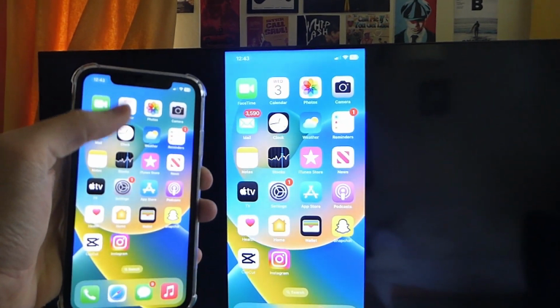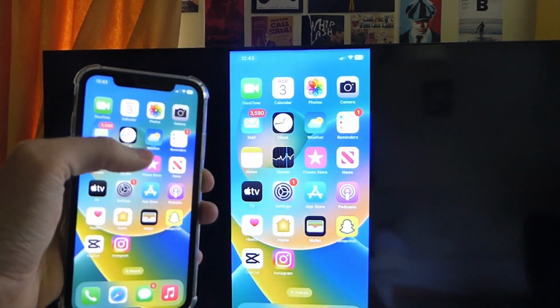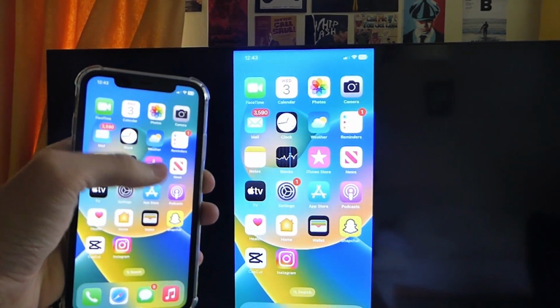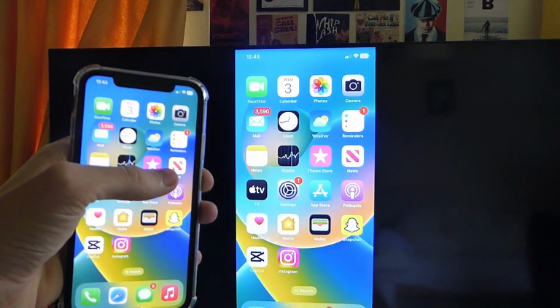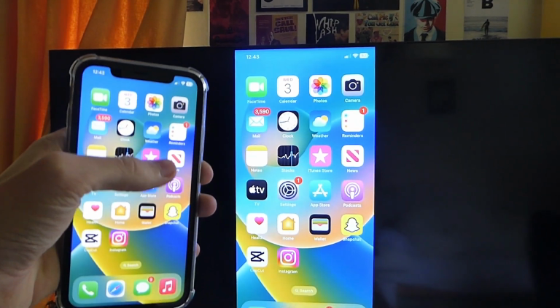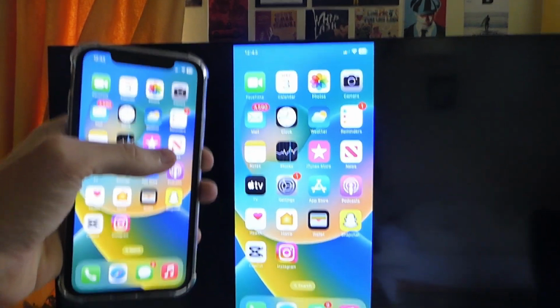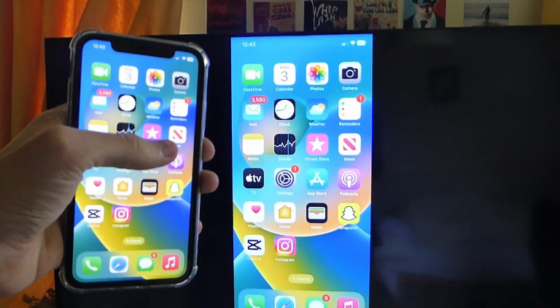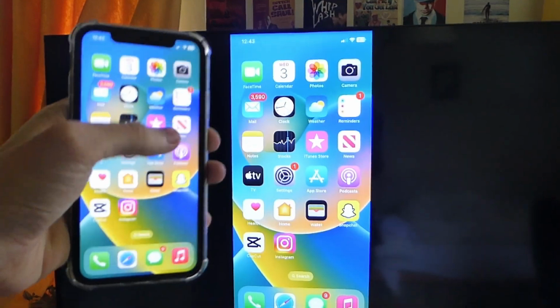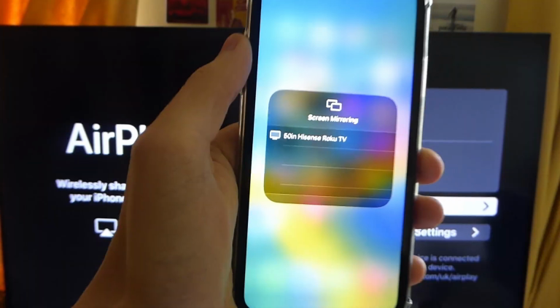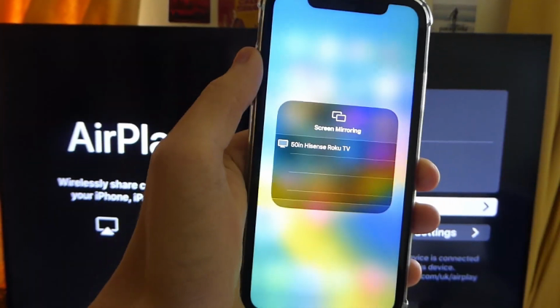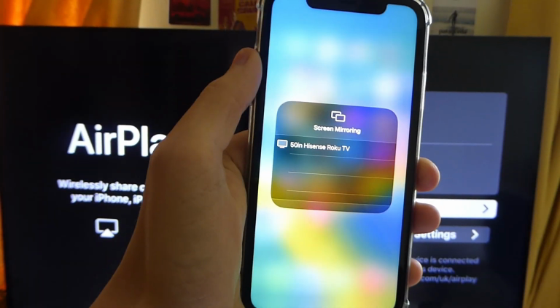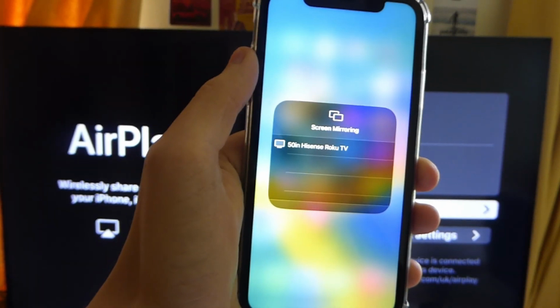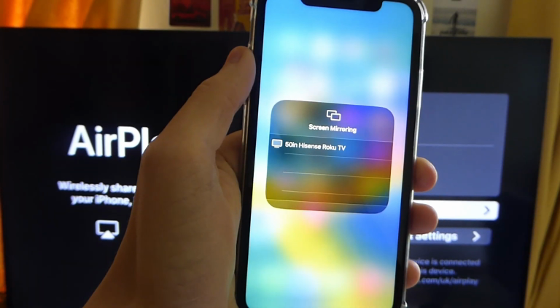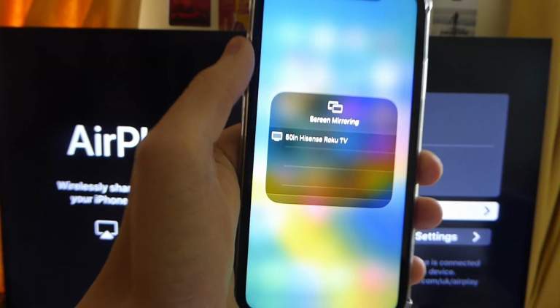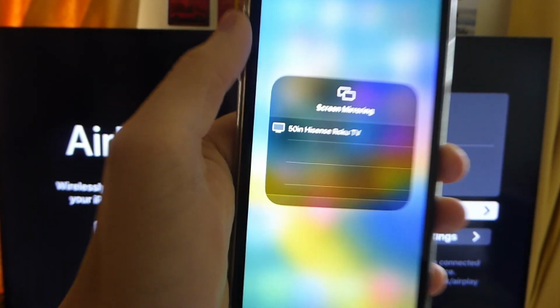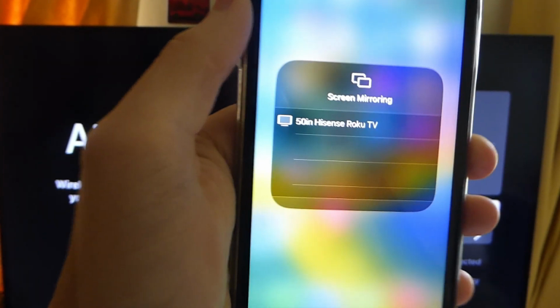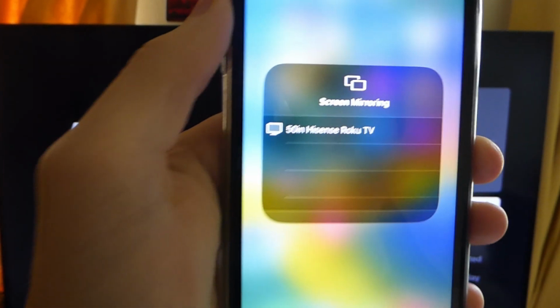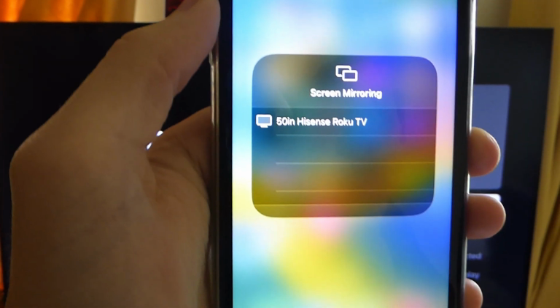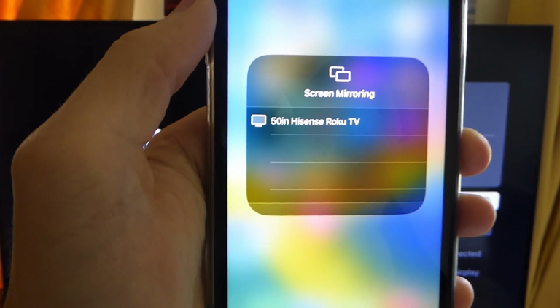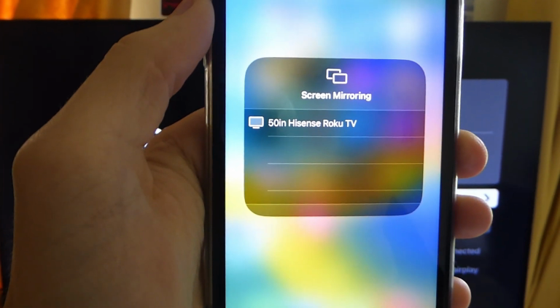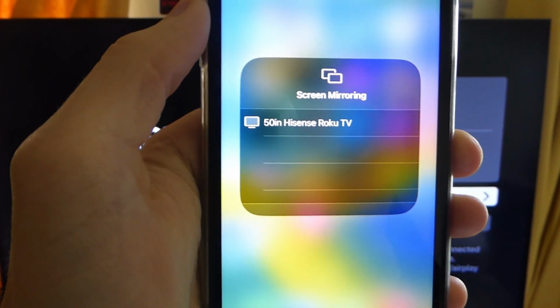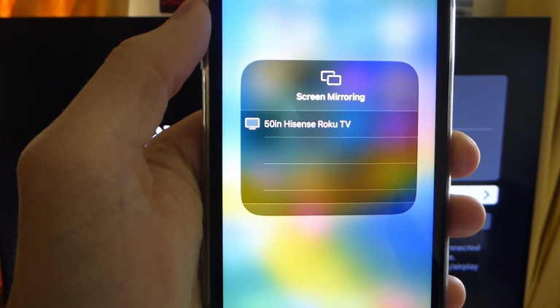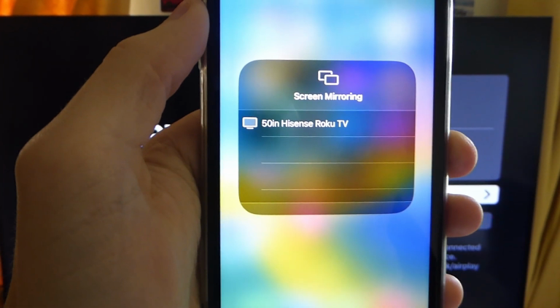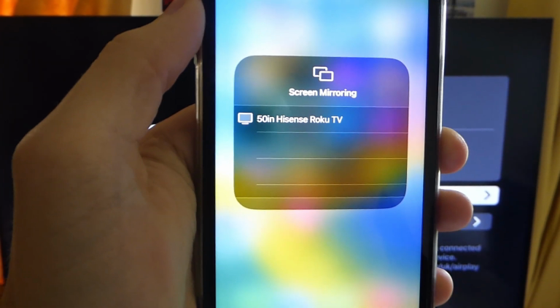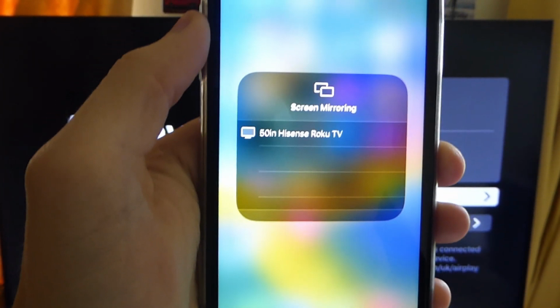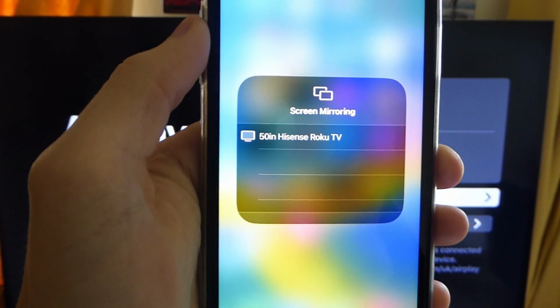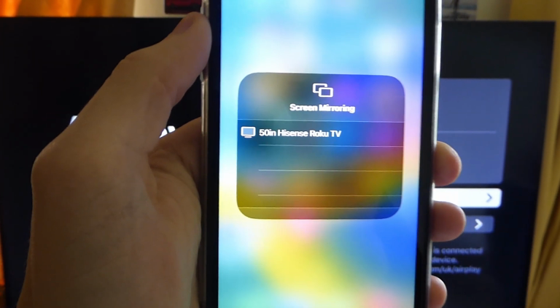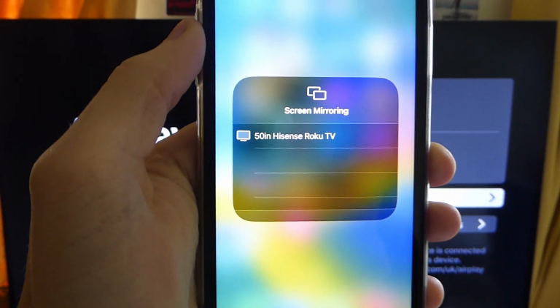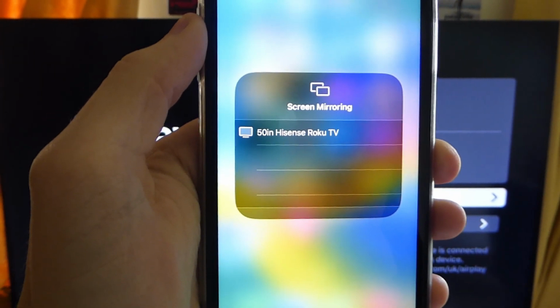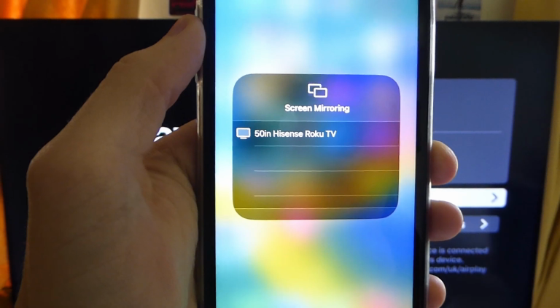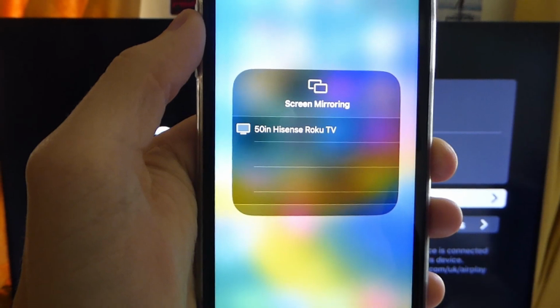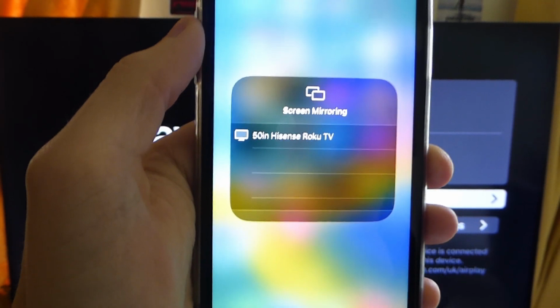Once you want to stop mirroring, just come back to the screen mirroring page and there's going to be a stop mirroring option at the bottom.